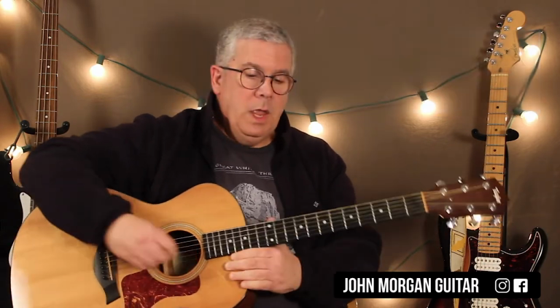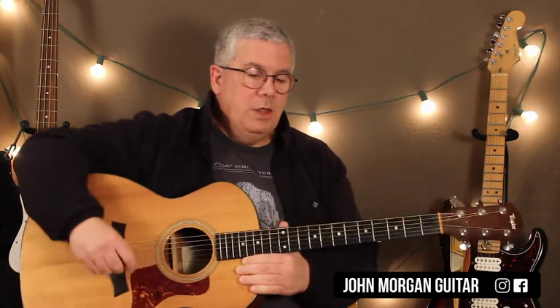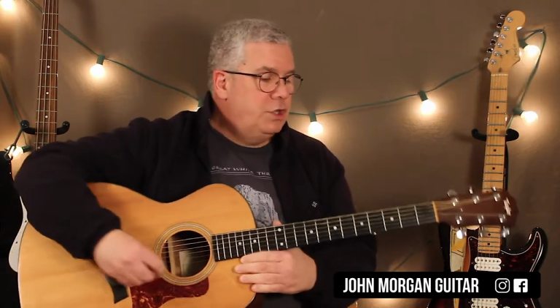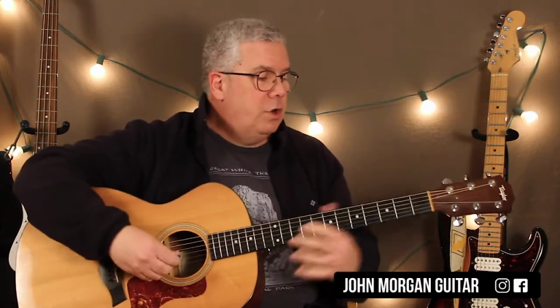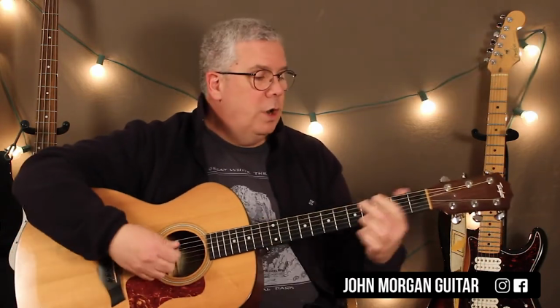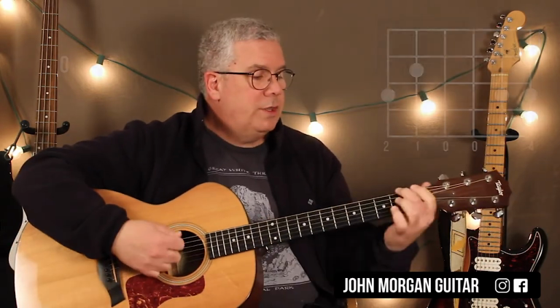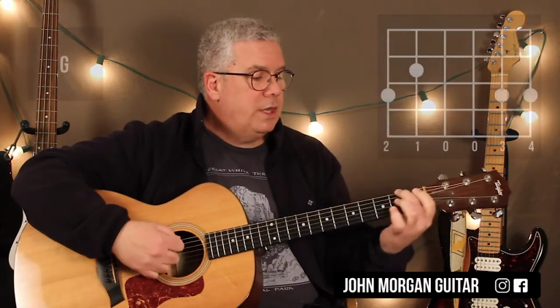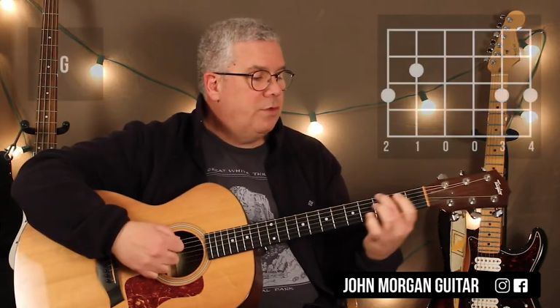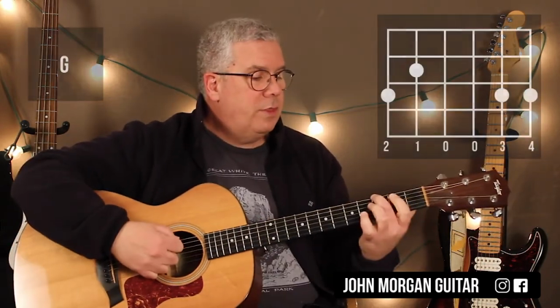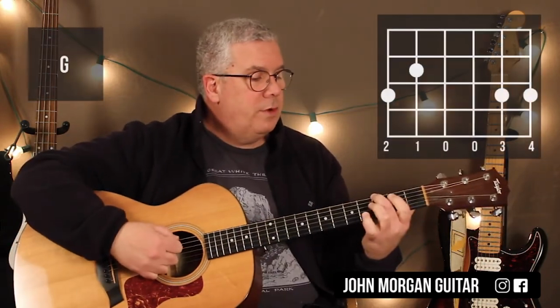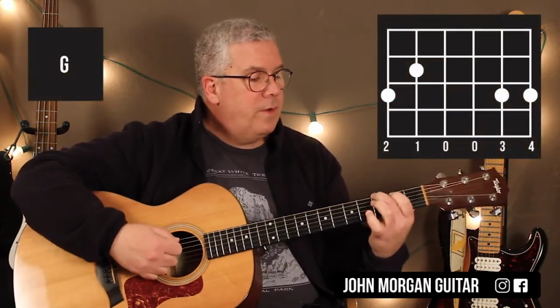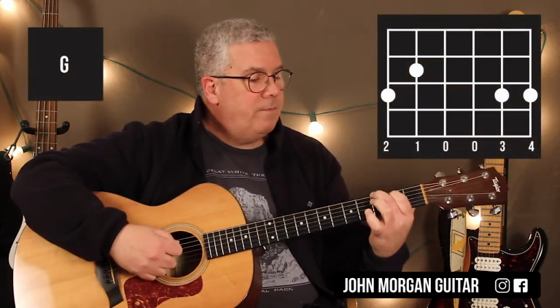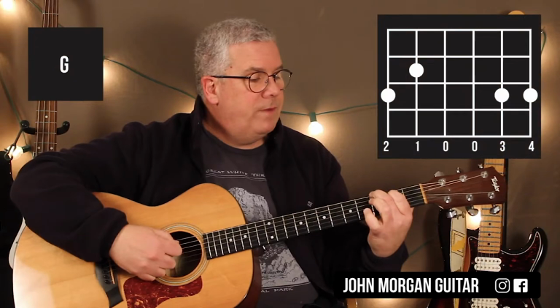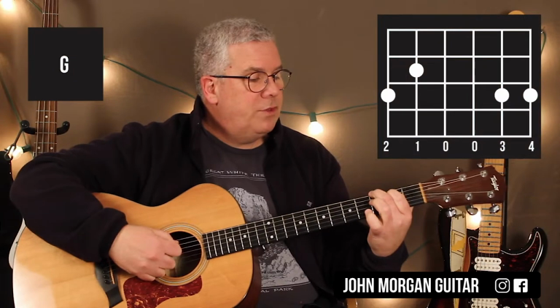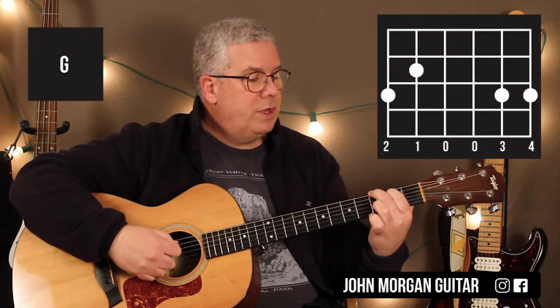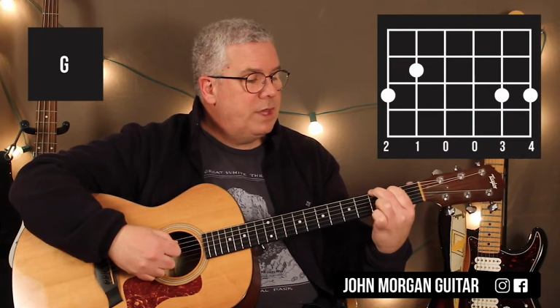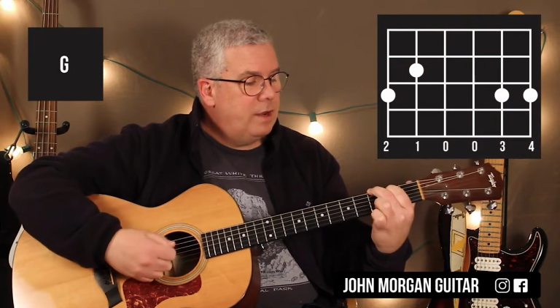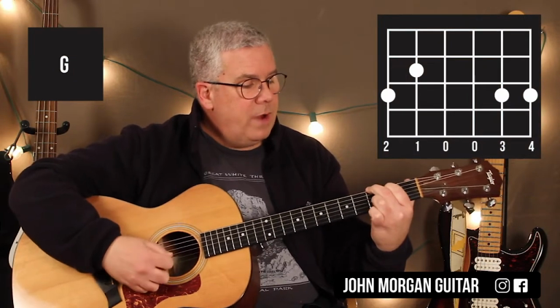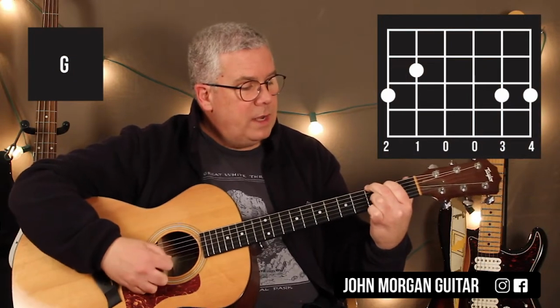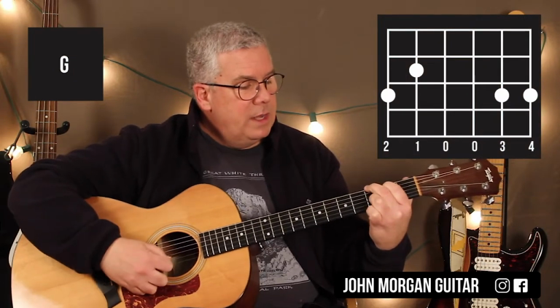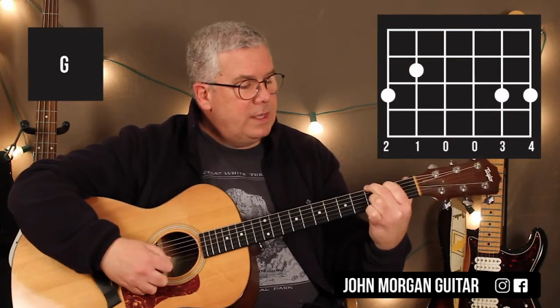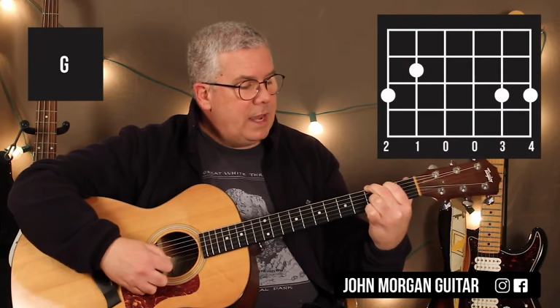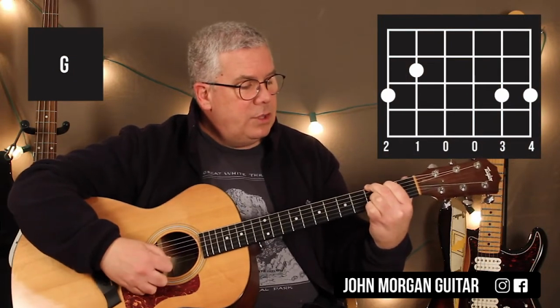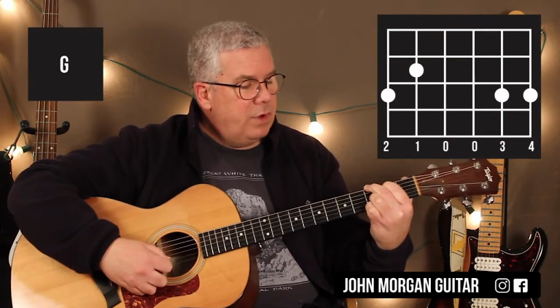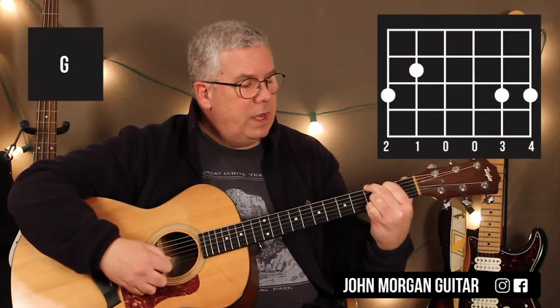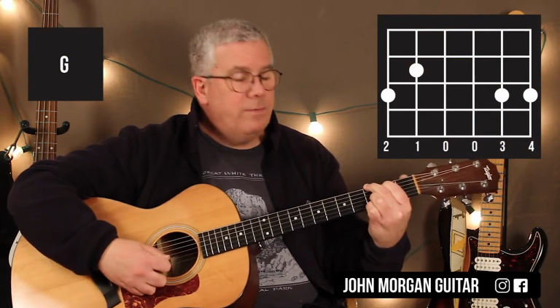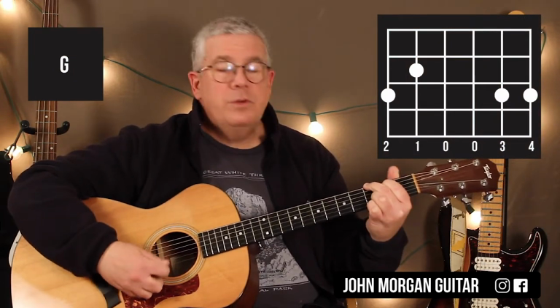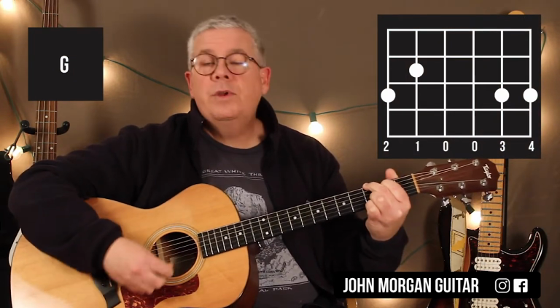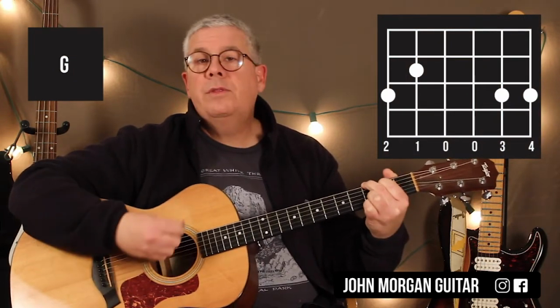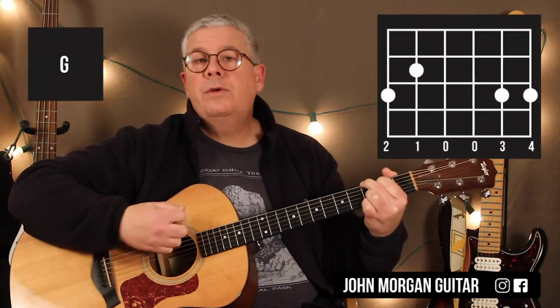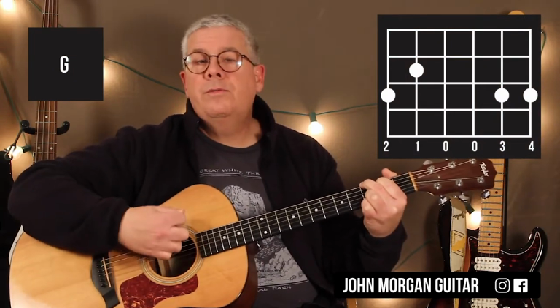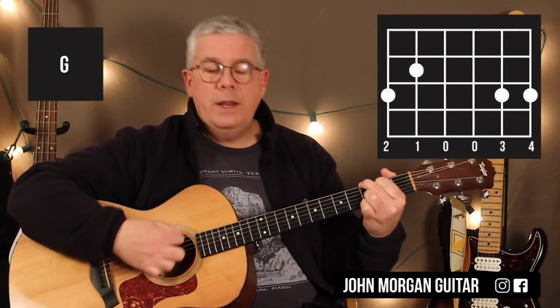The G chord is sixth string, third fret; fifth string, second fret; second string and first string, third fret.